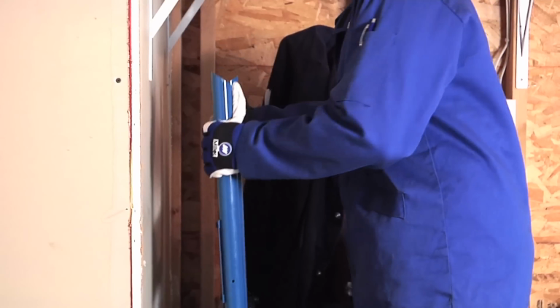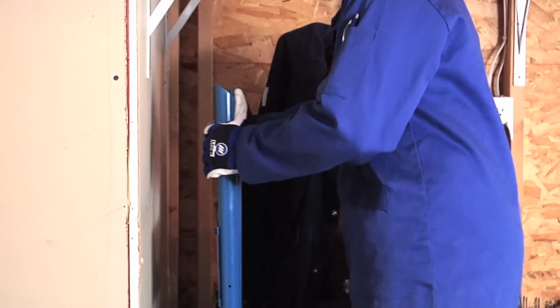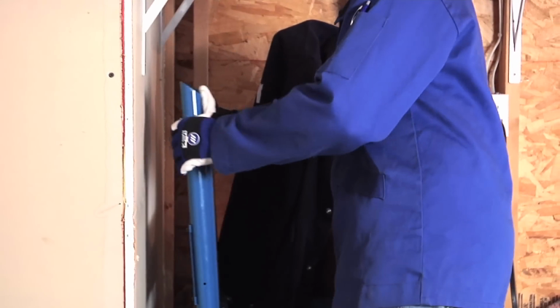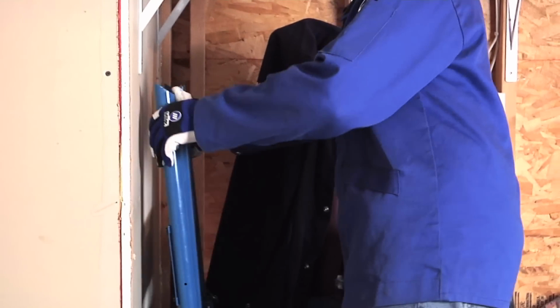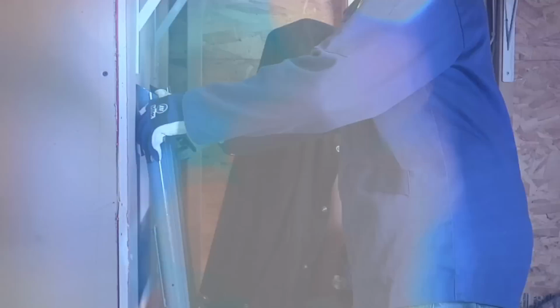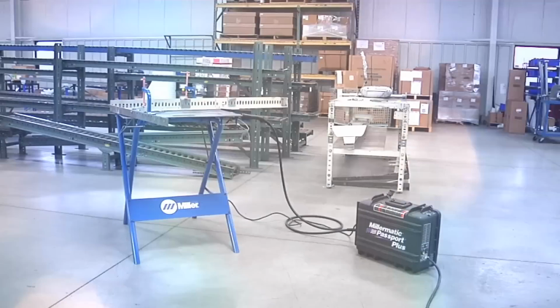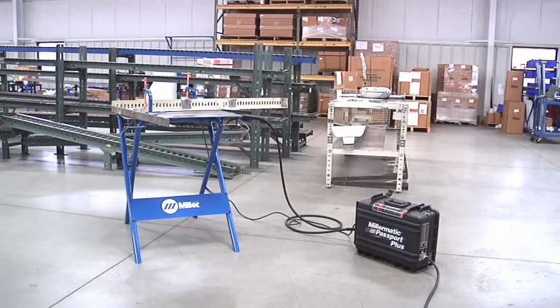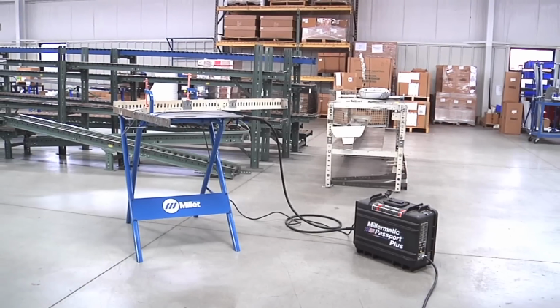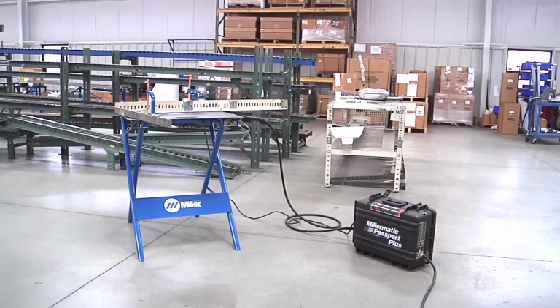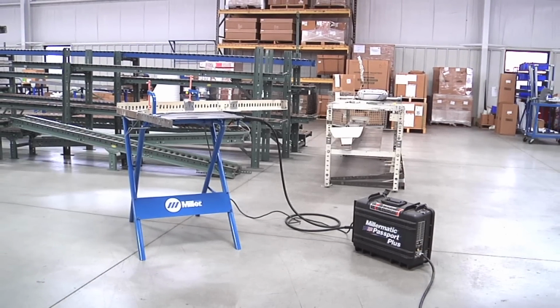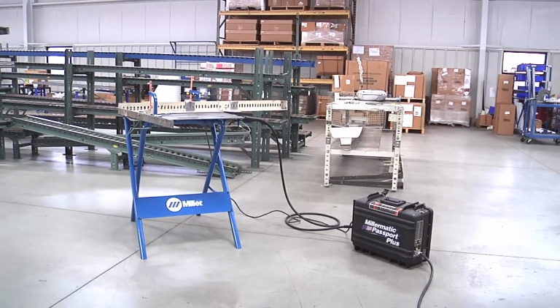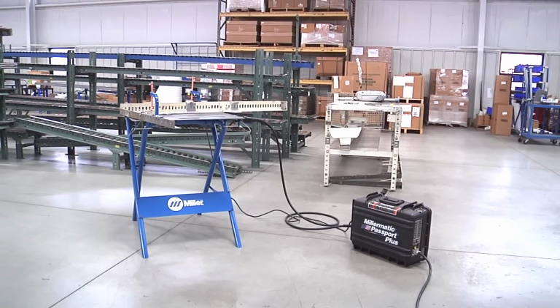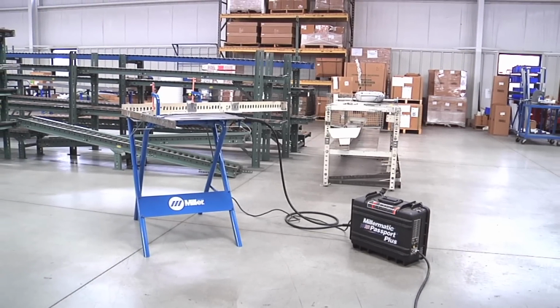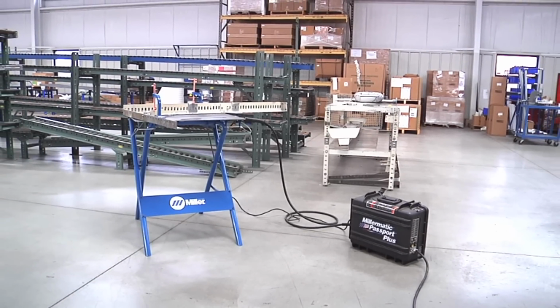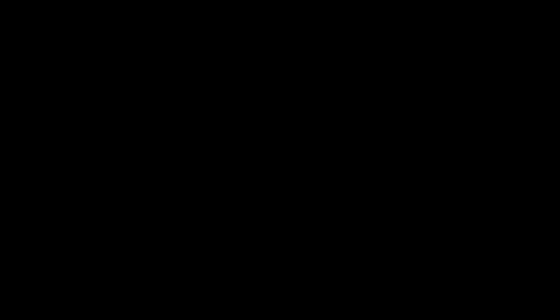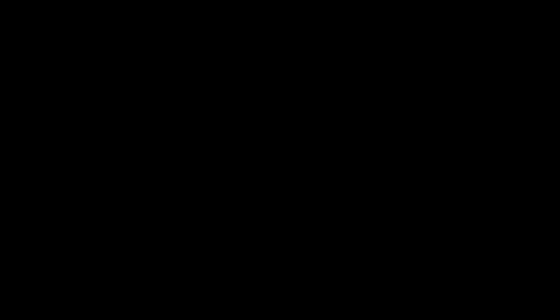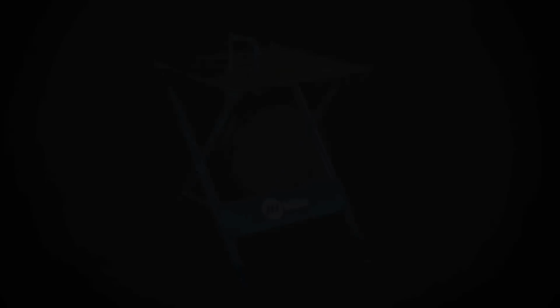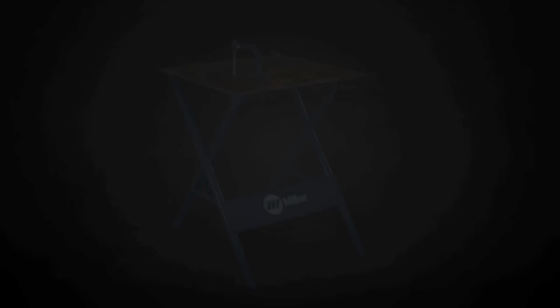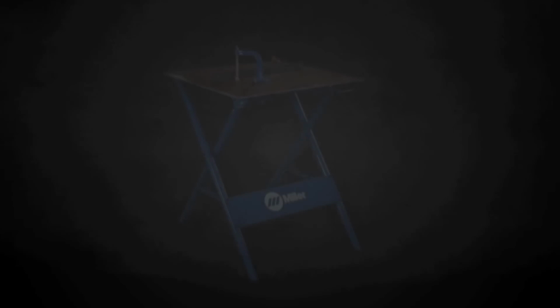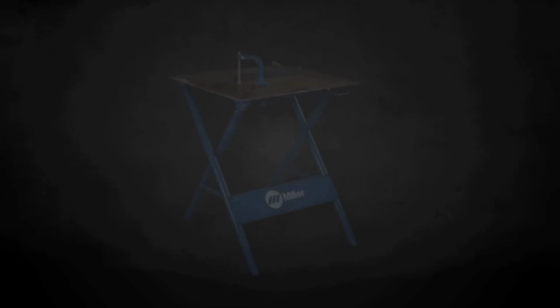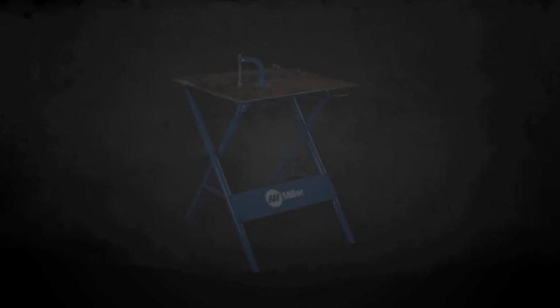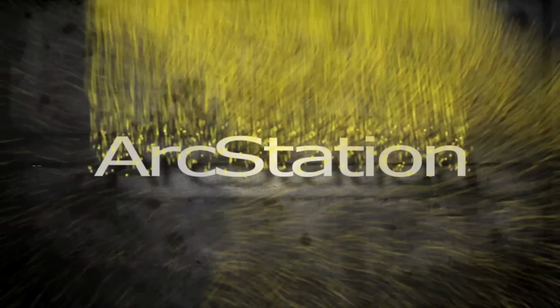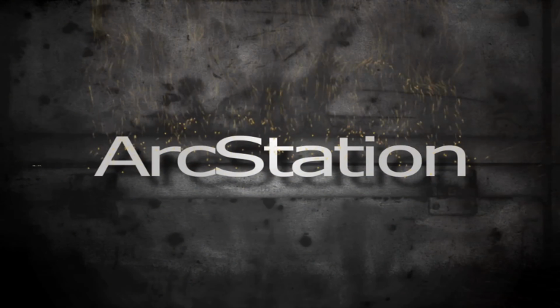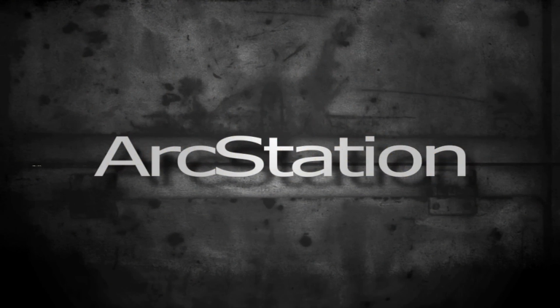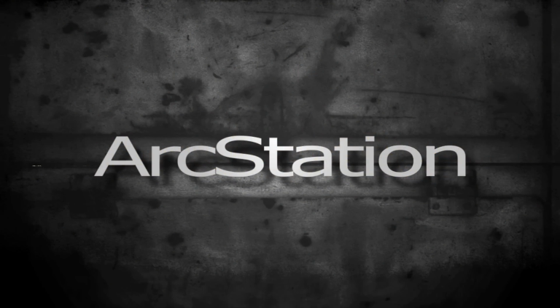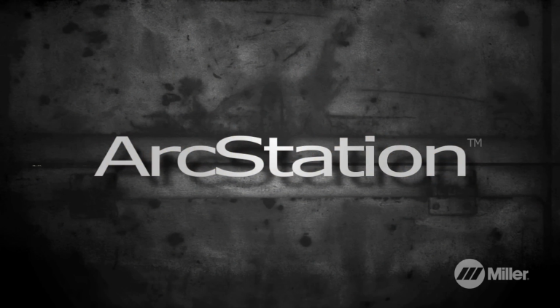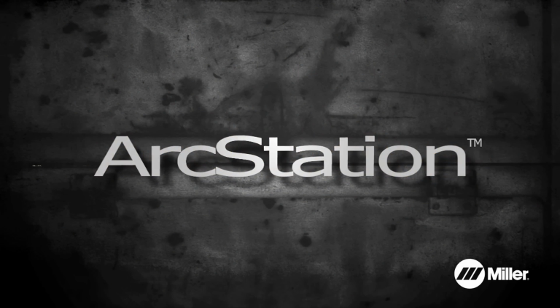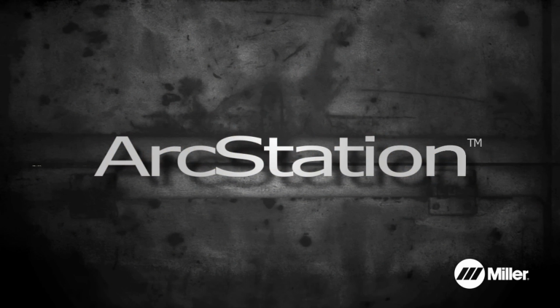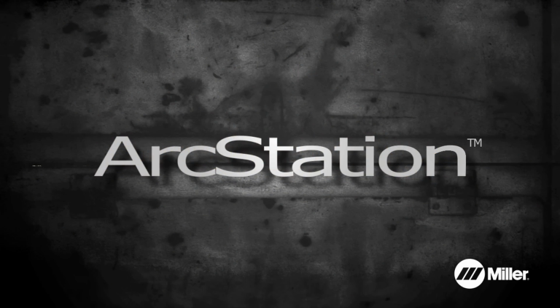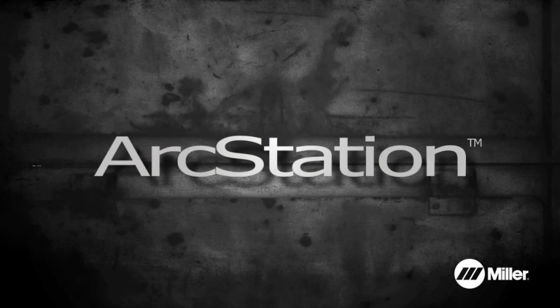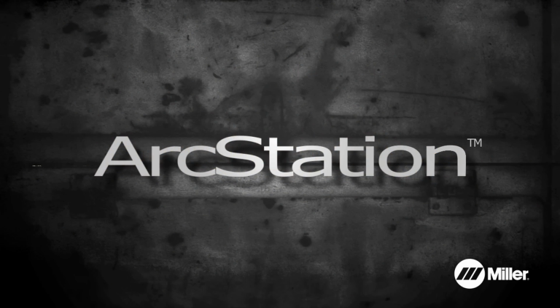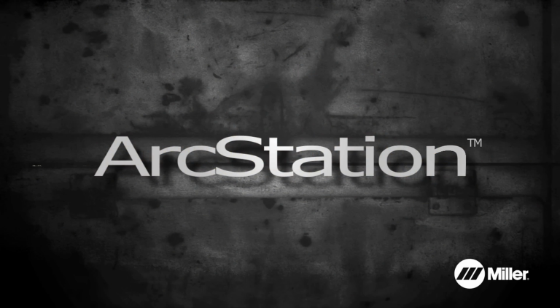At last, the answer for the welder that requires mobility or space savings — the F-Series Arc Station from Miller.